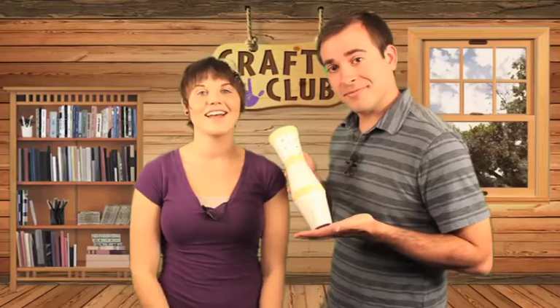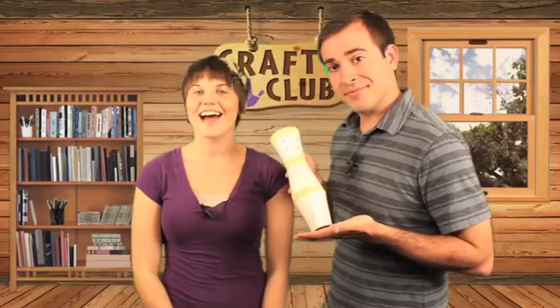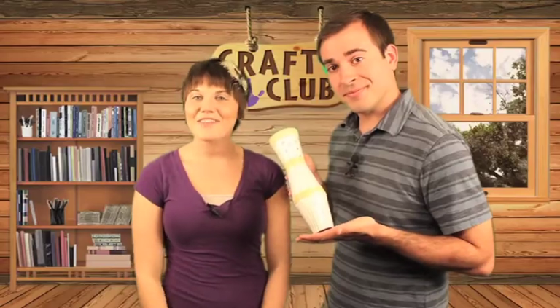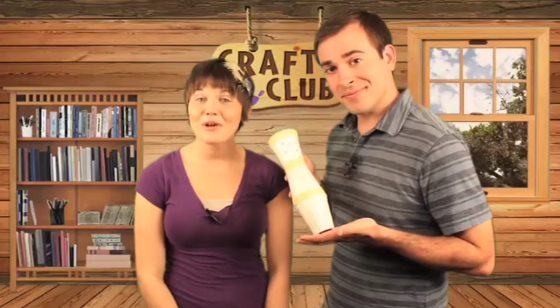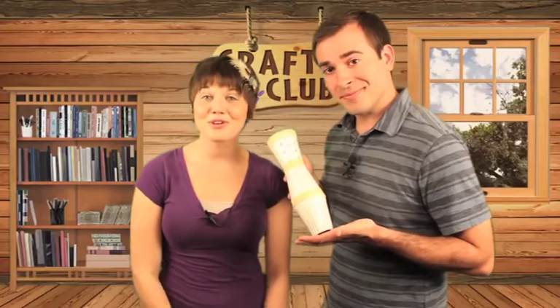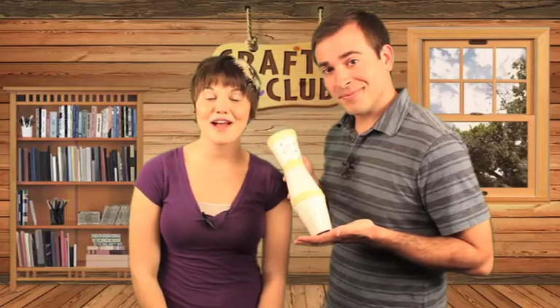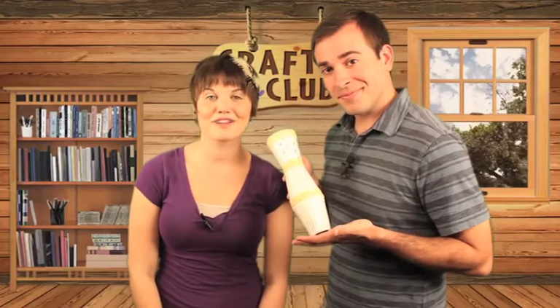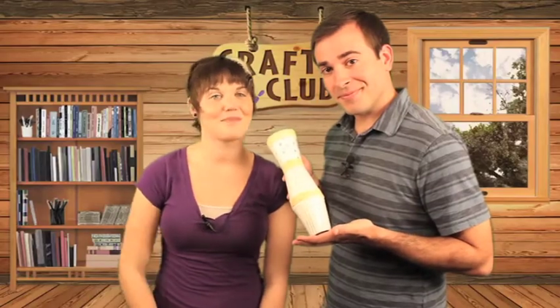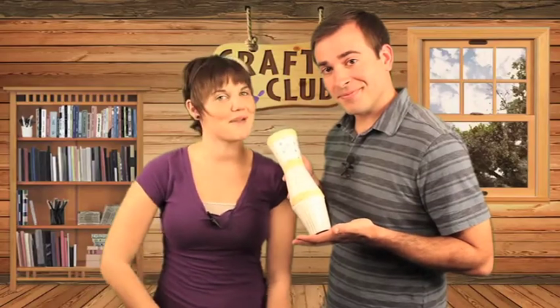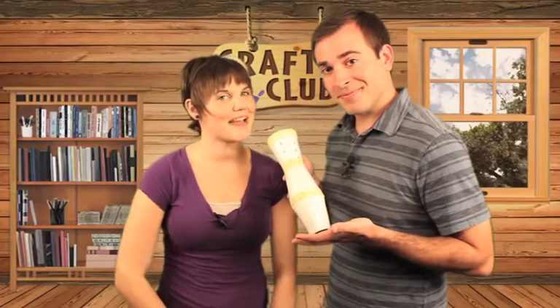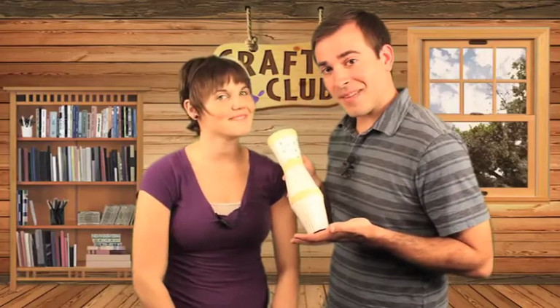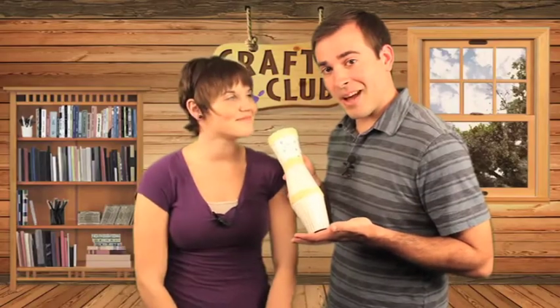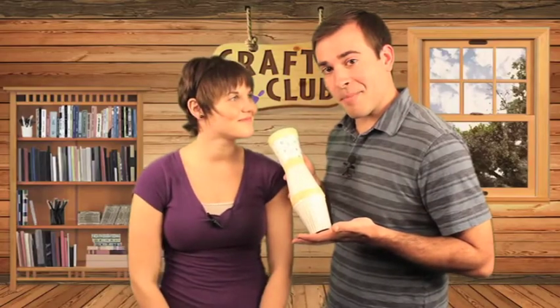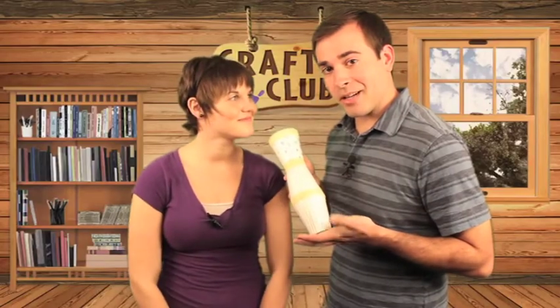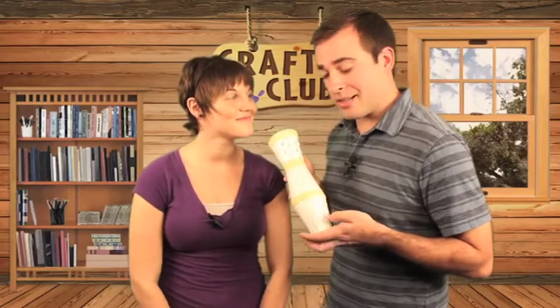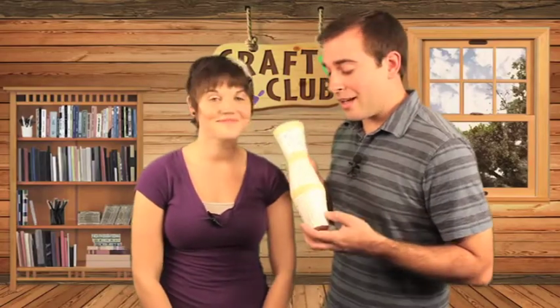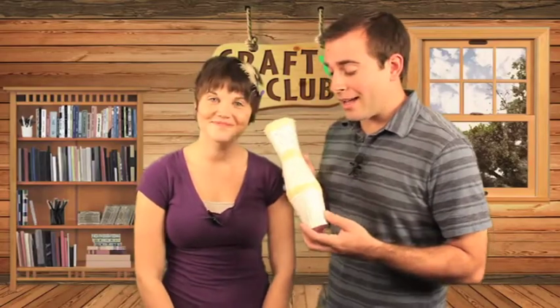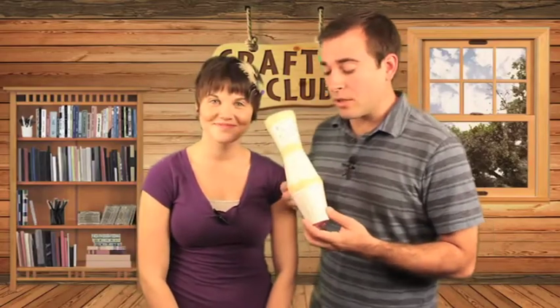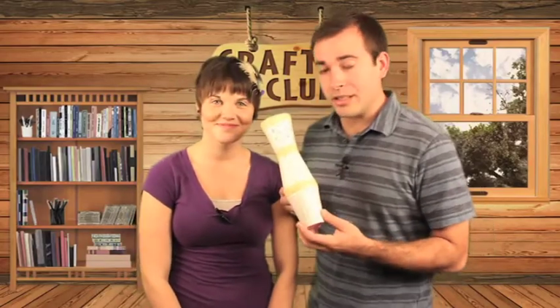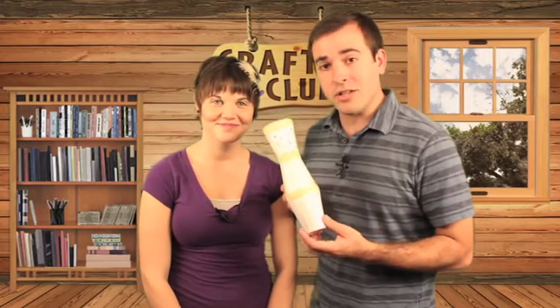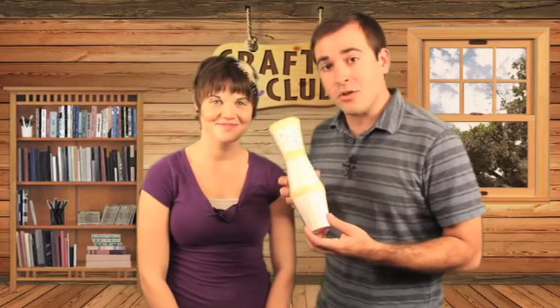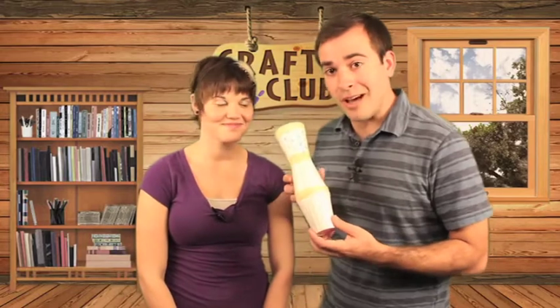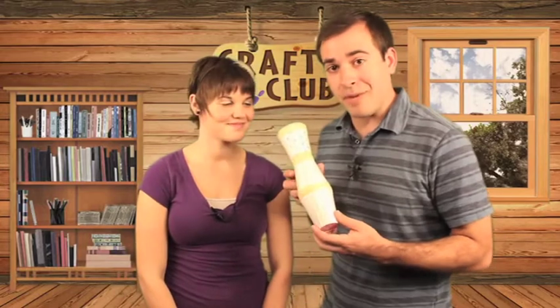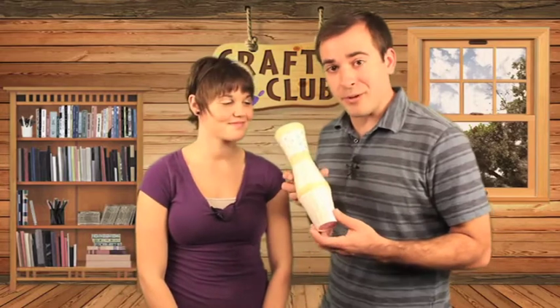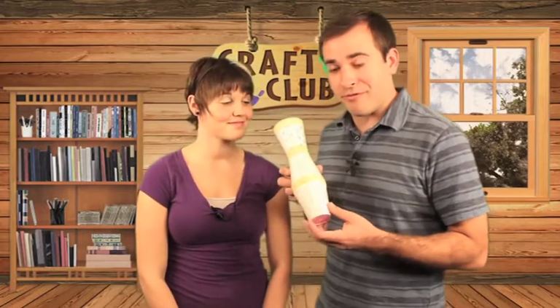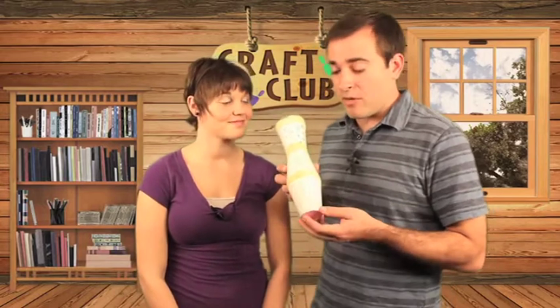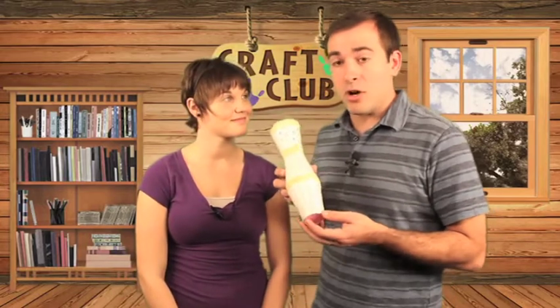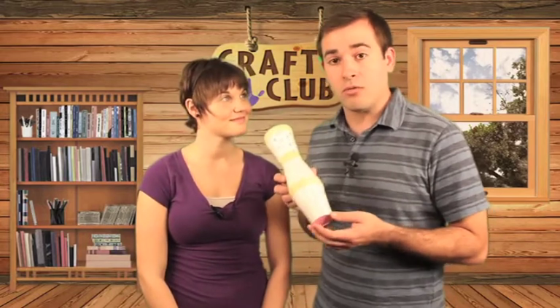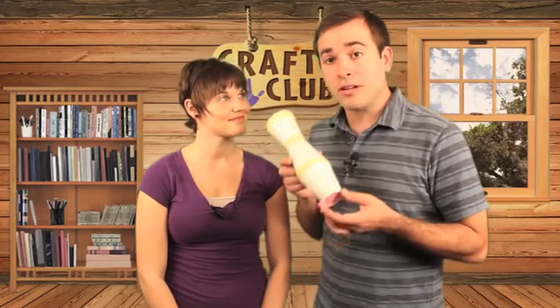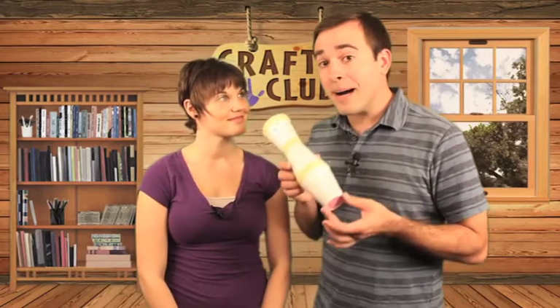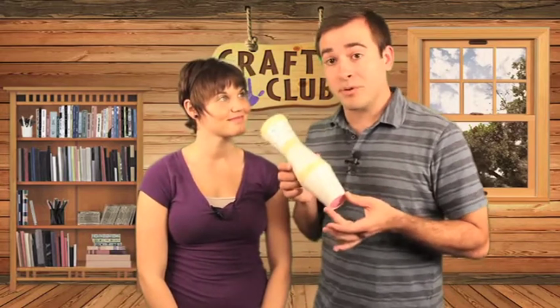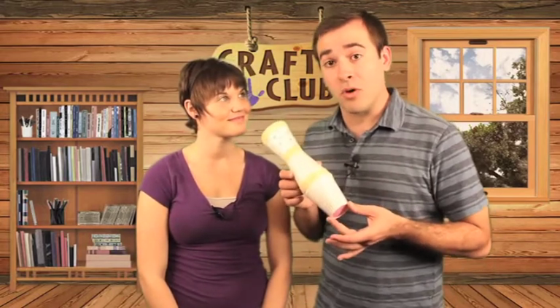Hi, welcome to Craft Club. I'm Megan and I'm Mike, and today we're going to teach you how to make your very own cup drum.